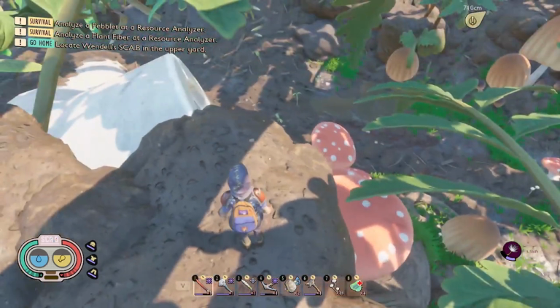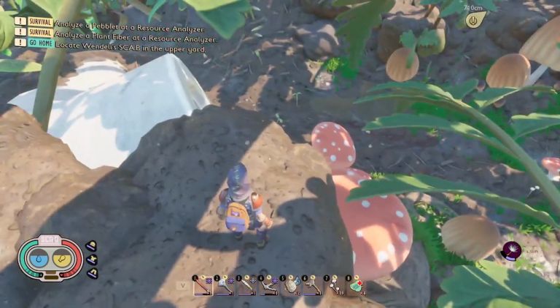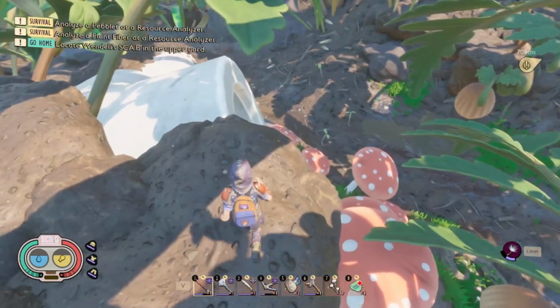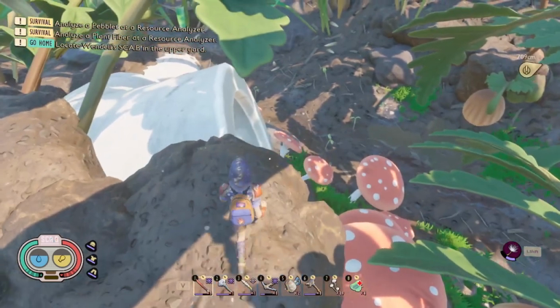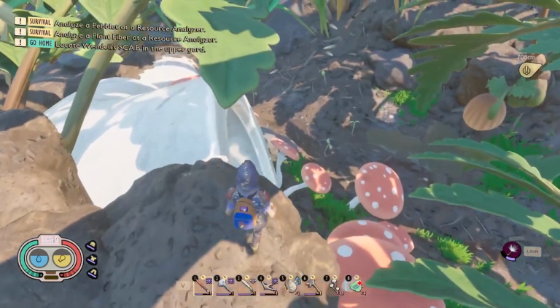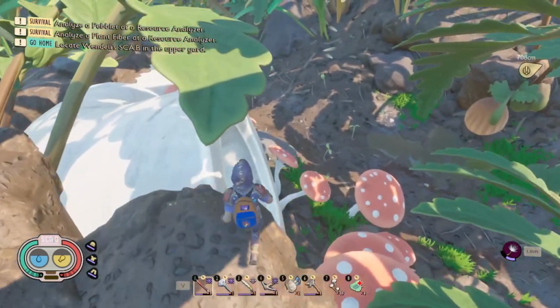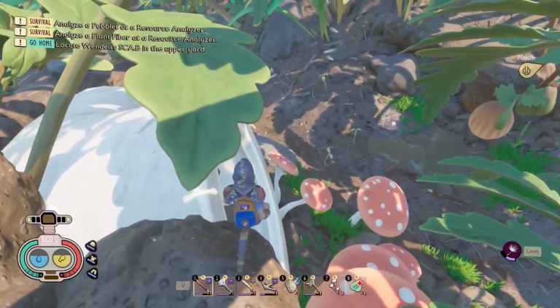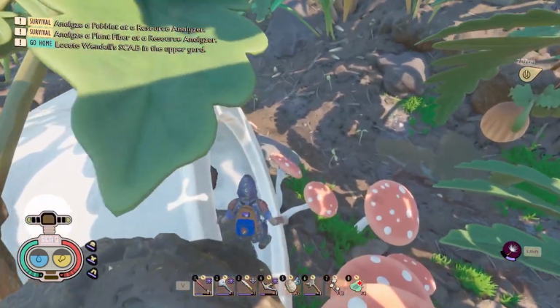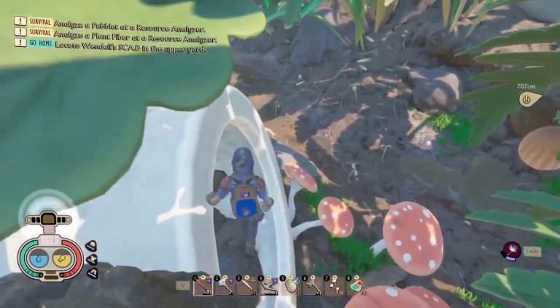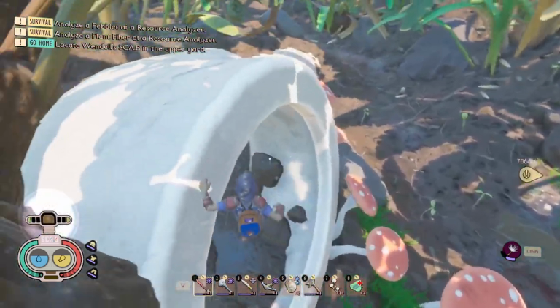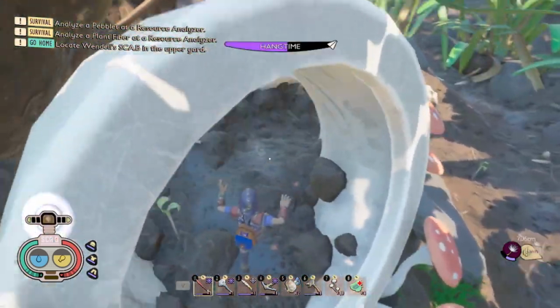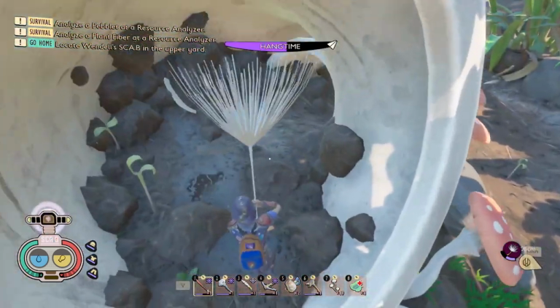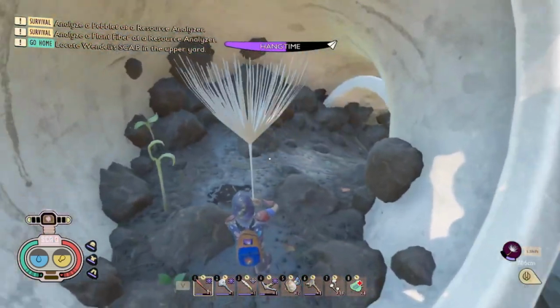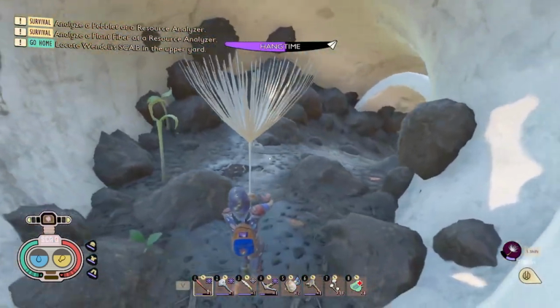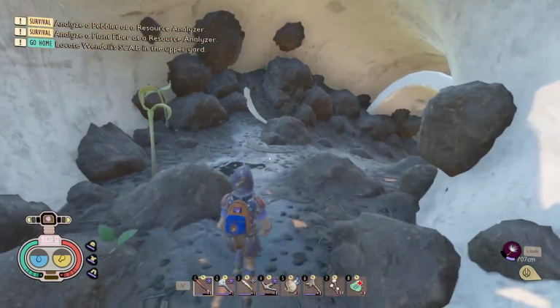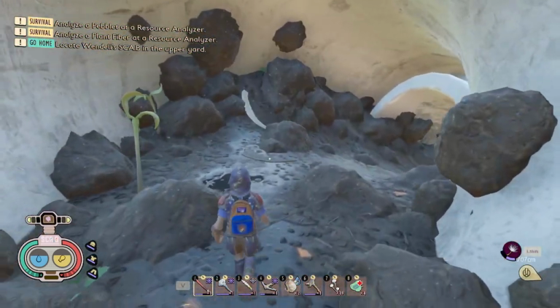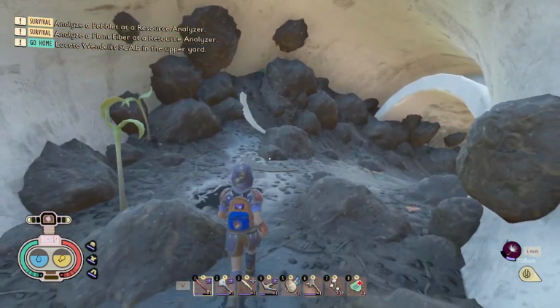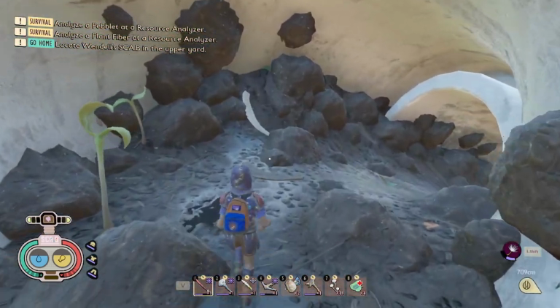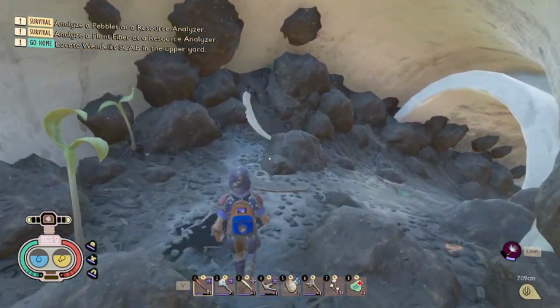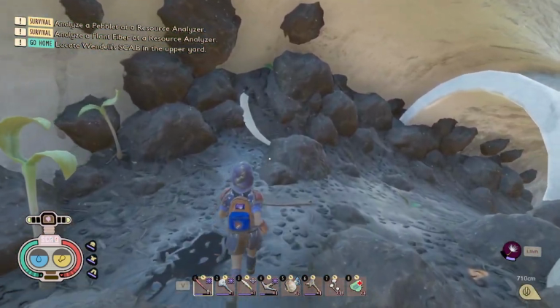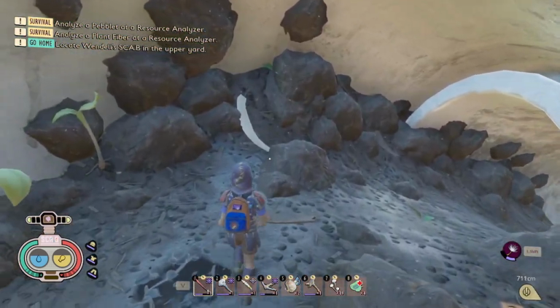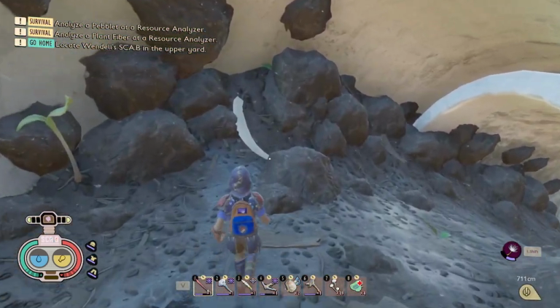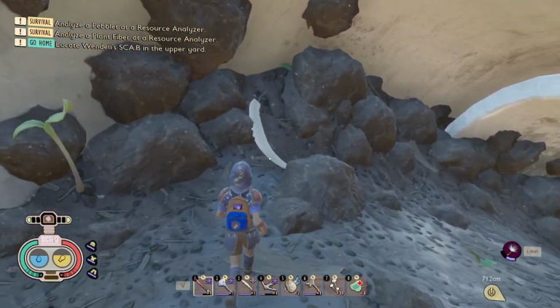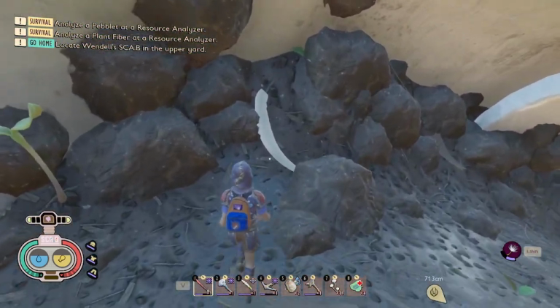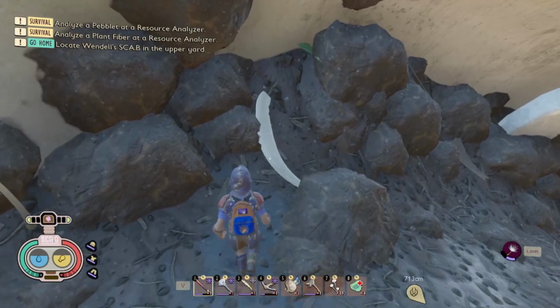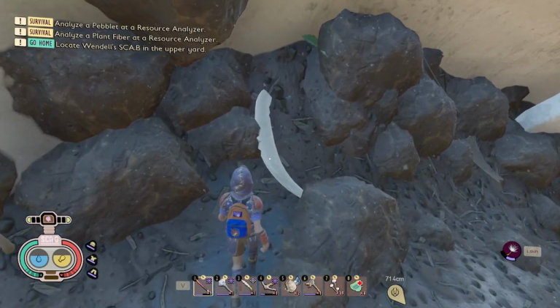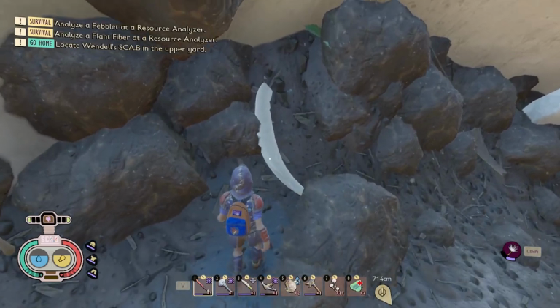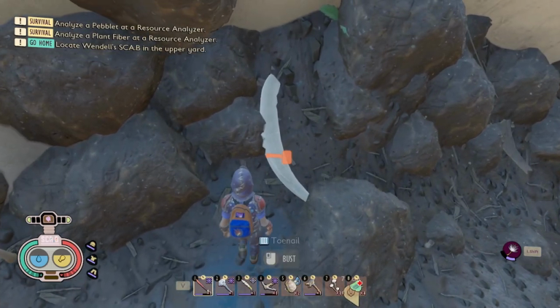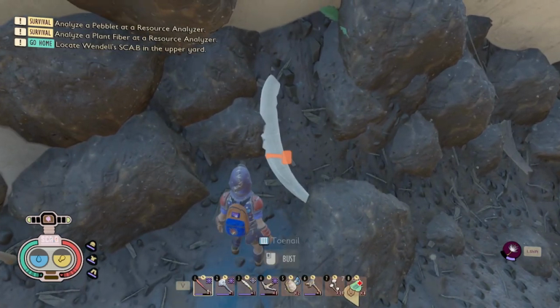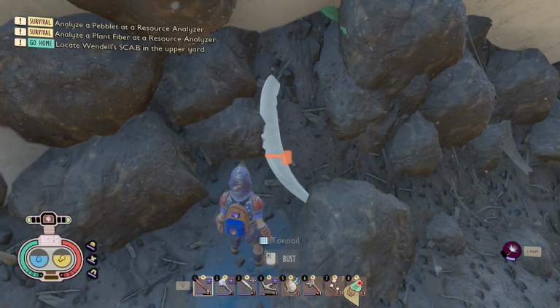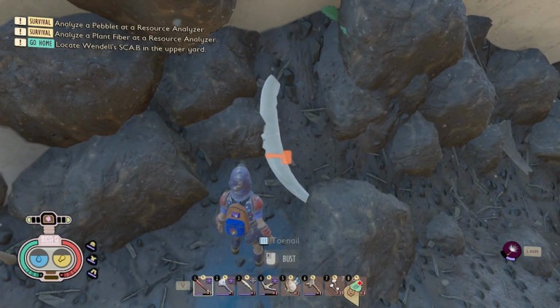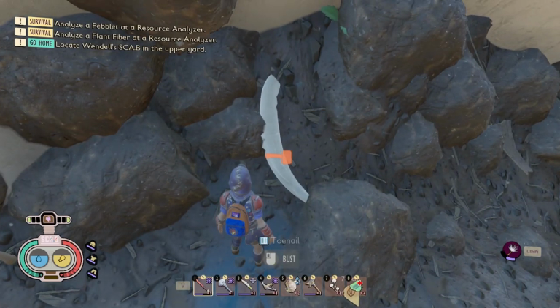What you're going to do to find this toenail is just drop down into this pipe here, and you will find your fifth toenail located right here.